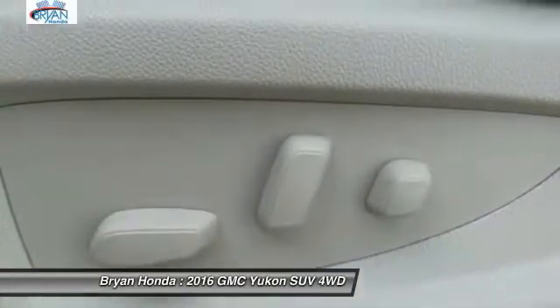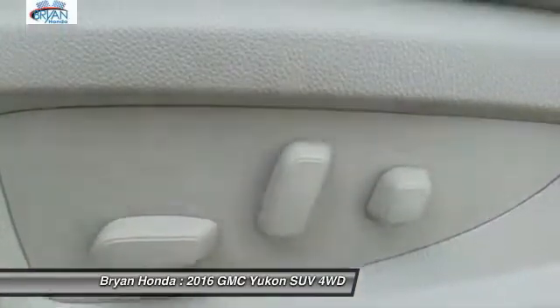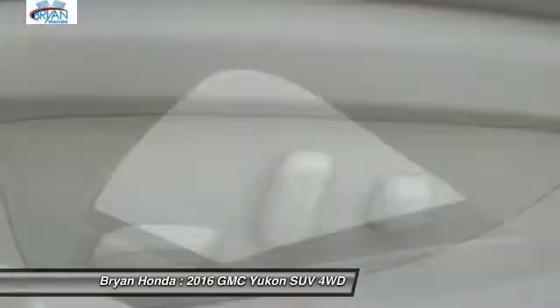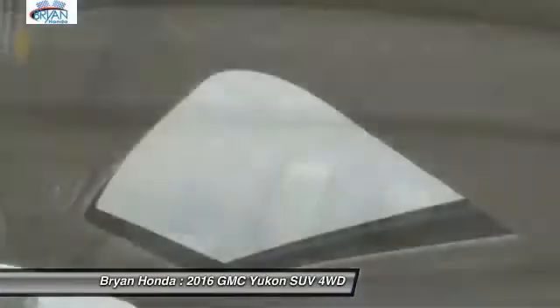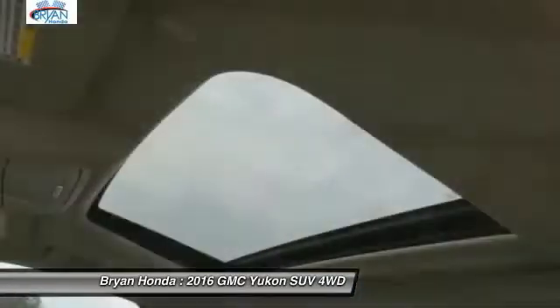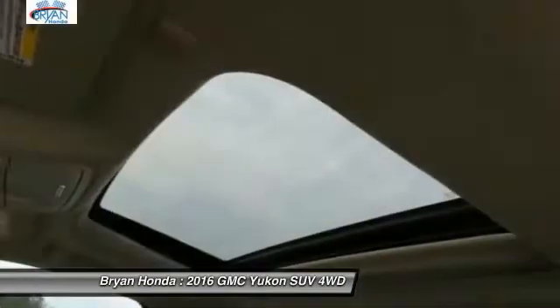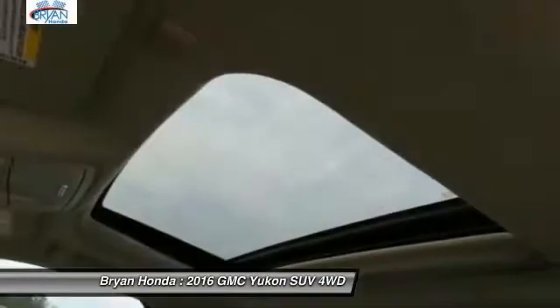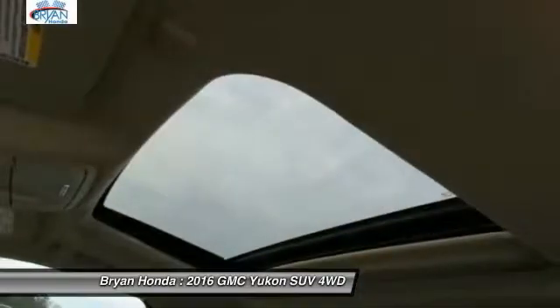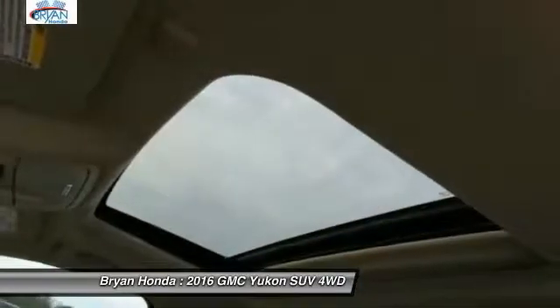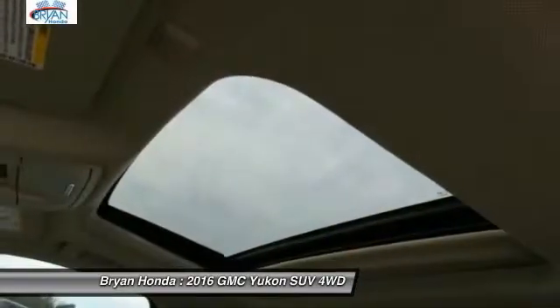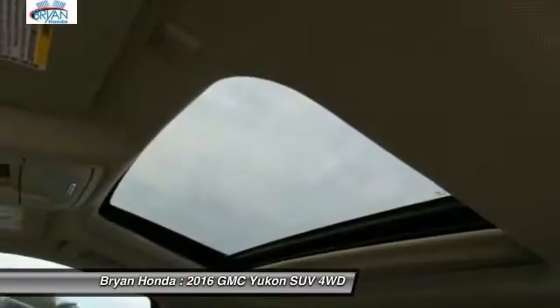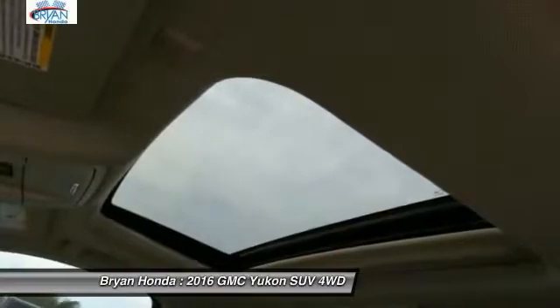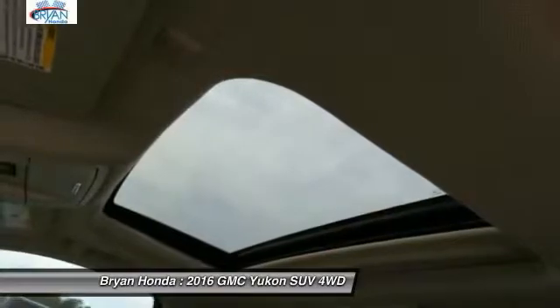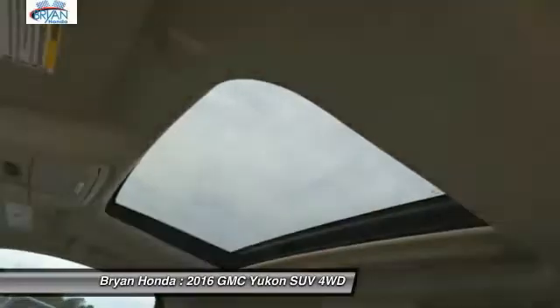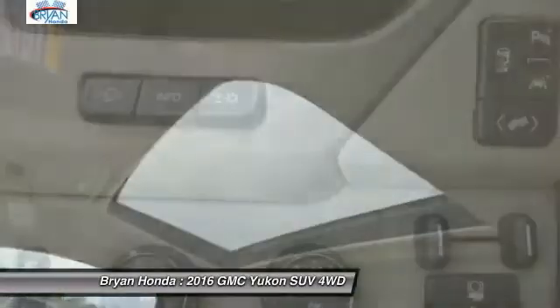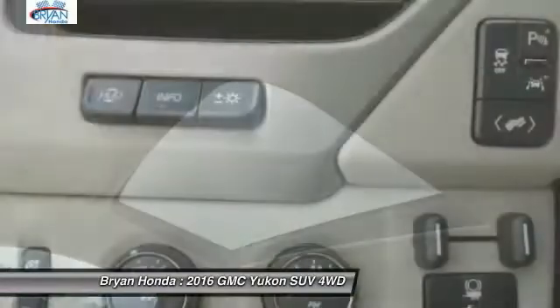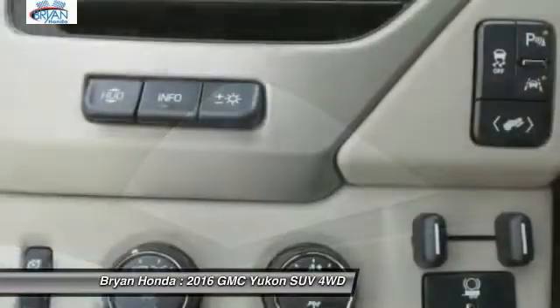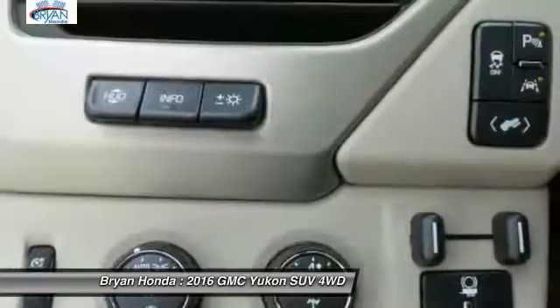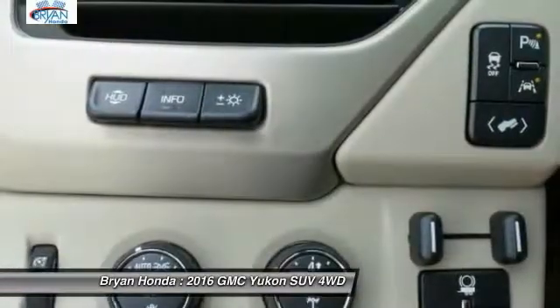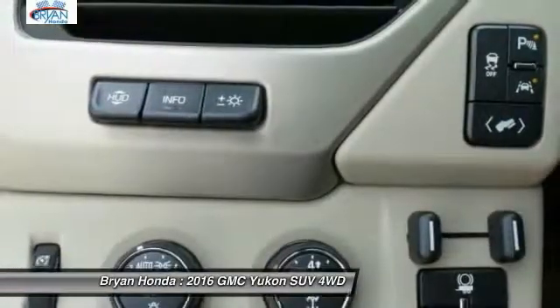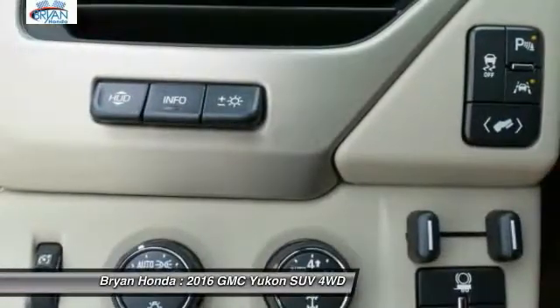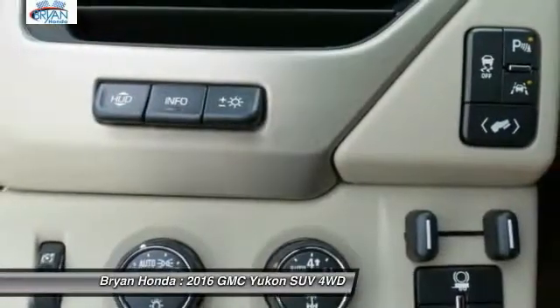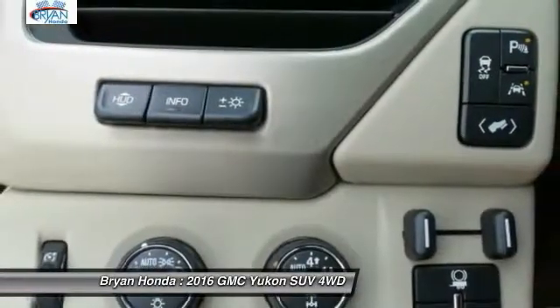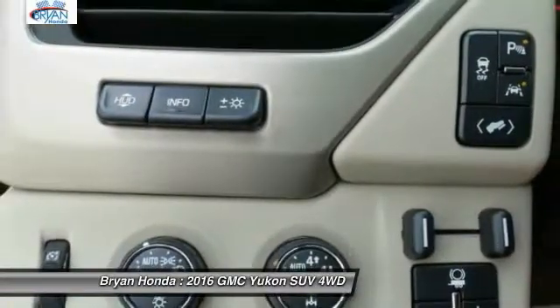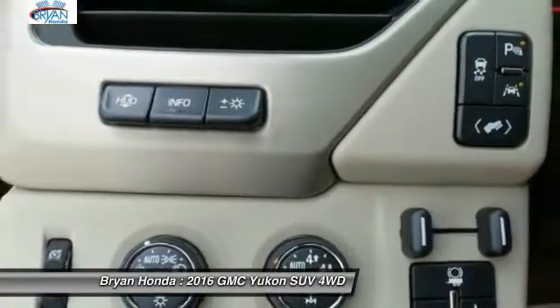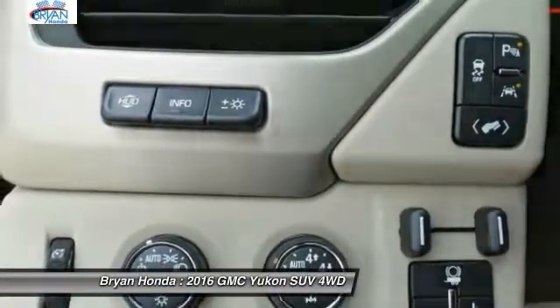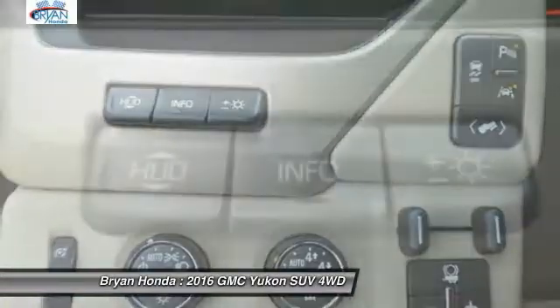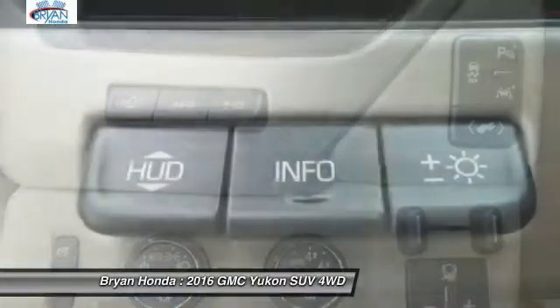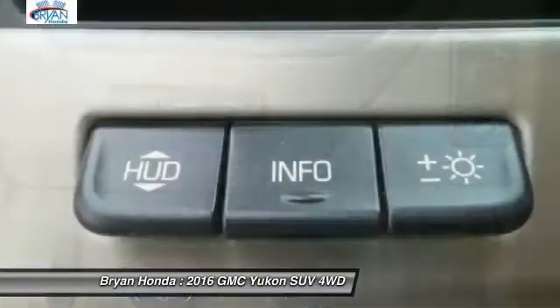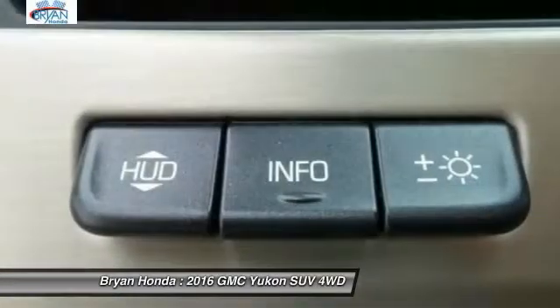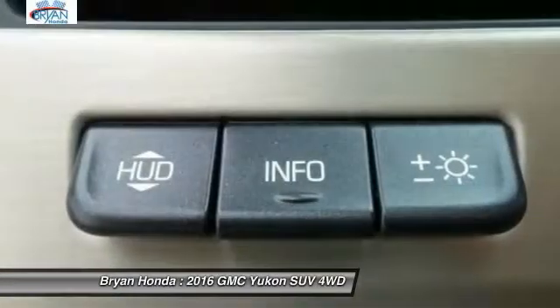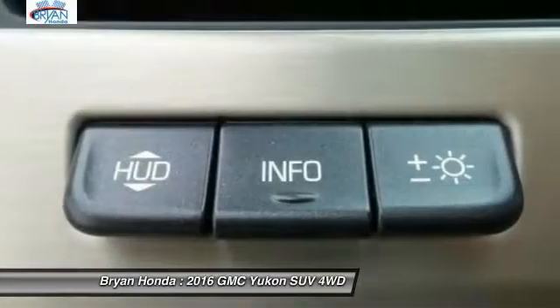Auto-dimming rearview mirror, heated and cooled front seats — this beauty will even make your house keys jealous. Drive it today.